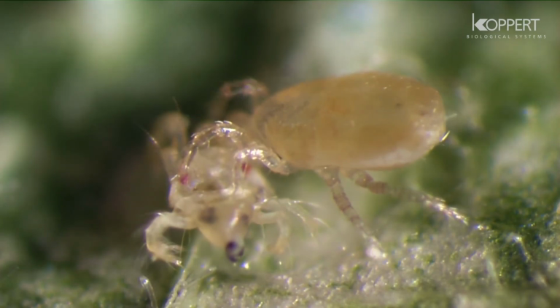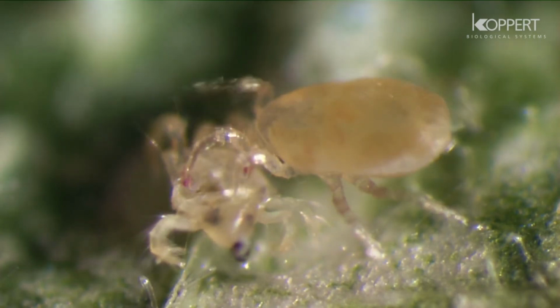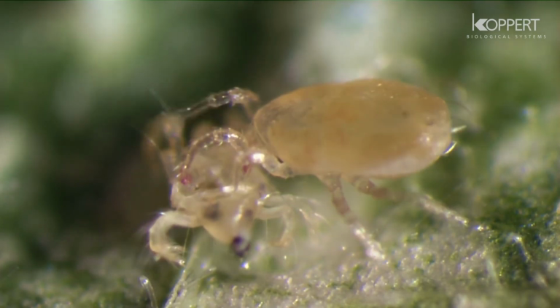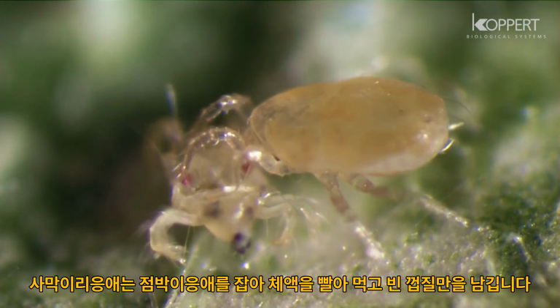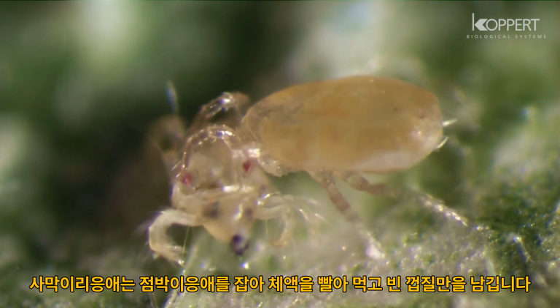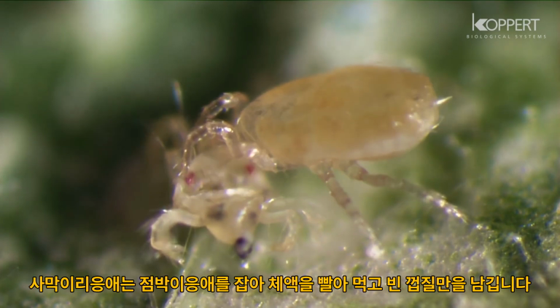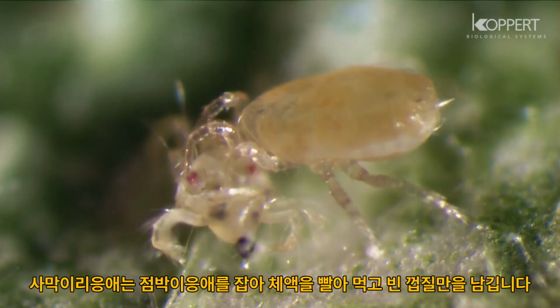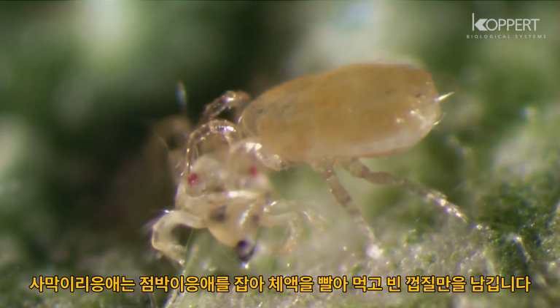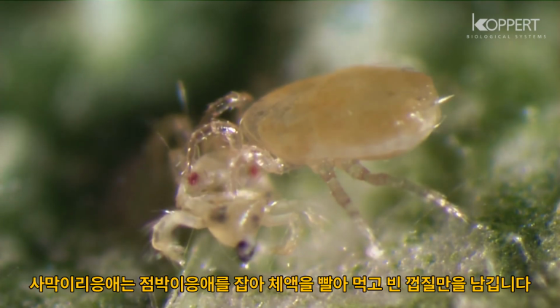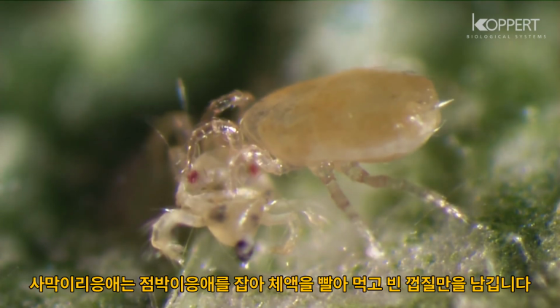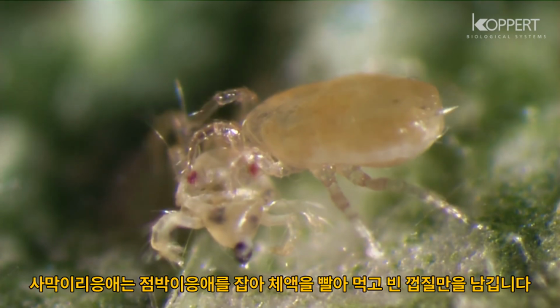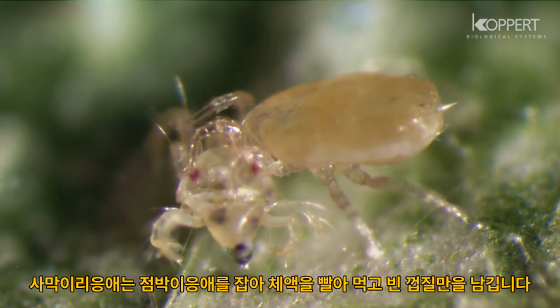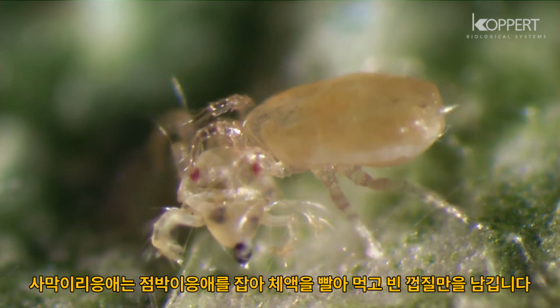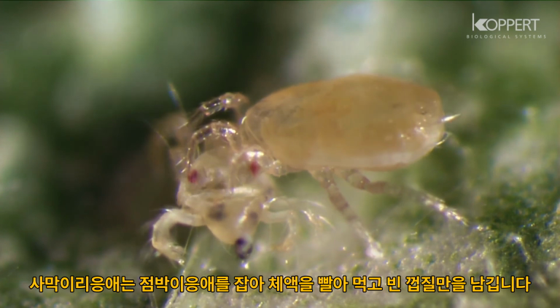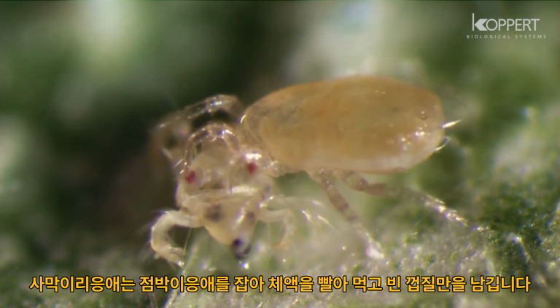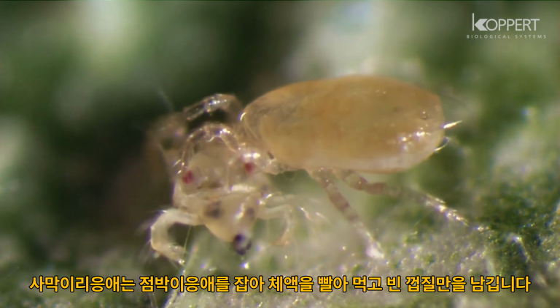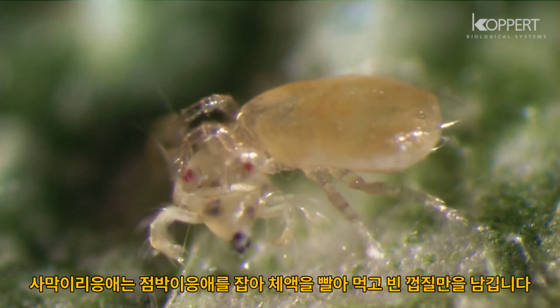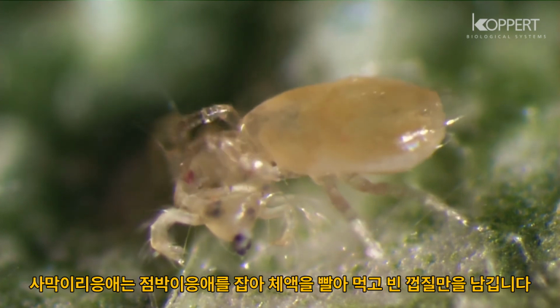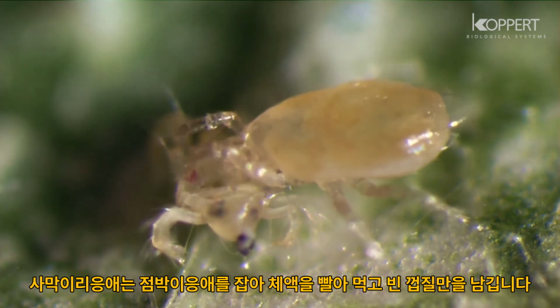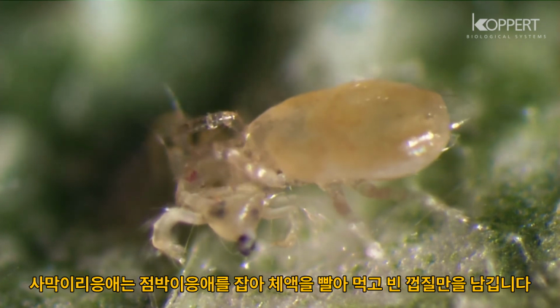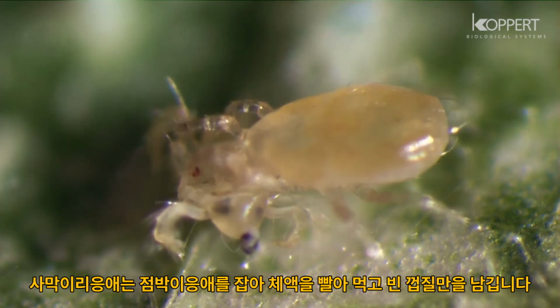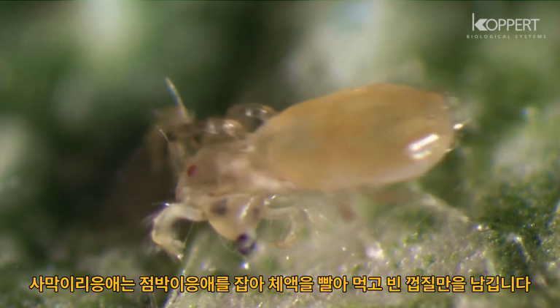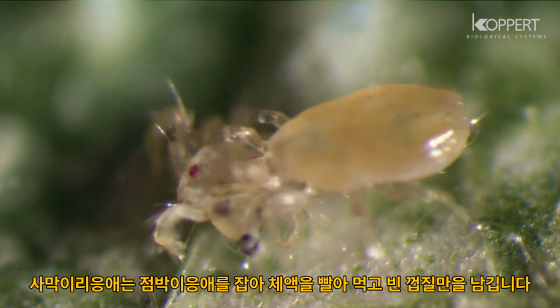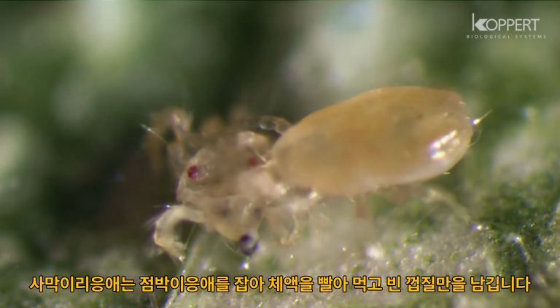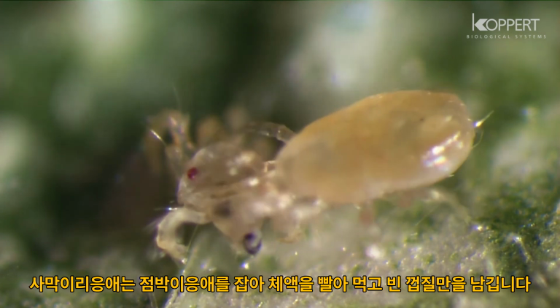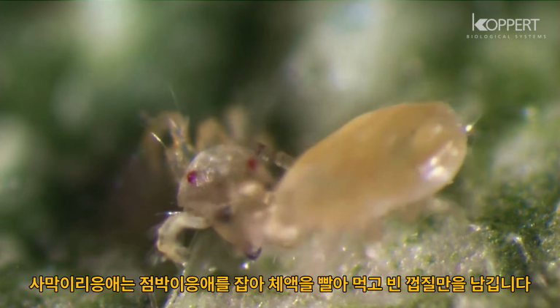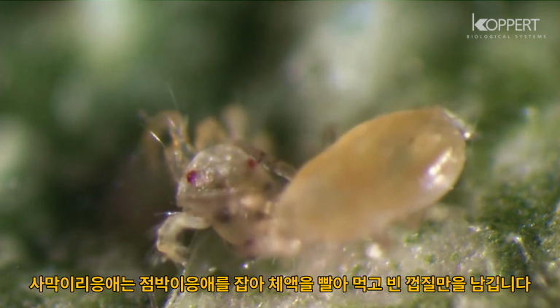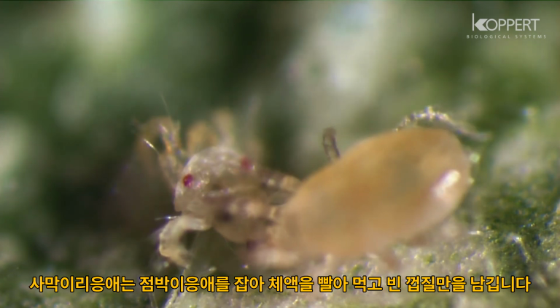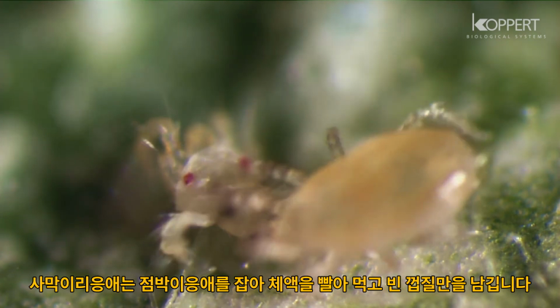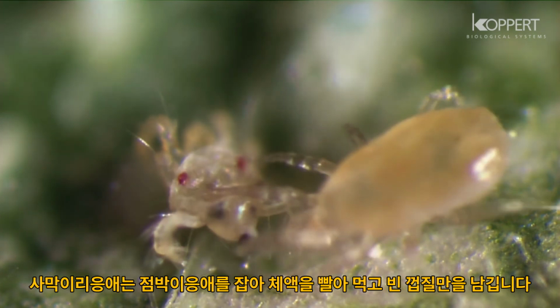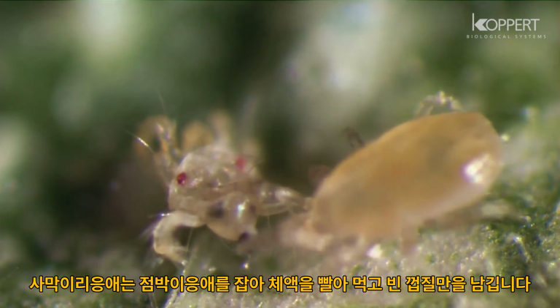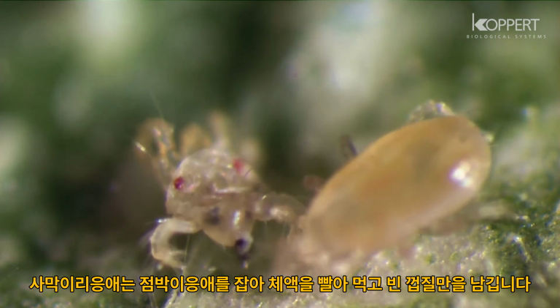When Neocelis finds its prey, it sucks out the contents, leaving only the empty skin.